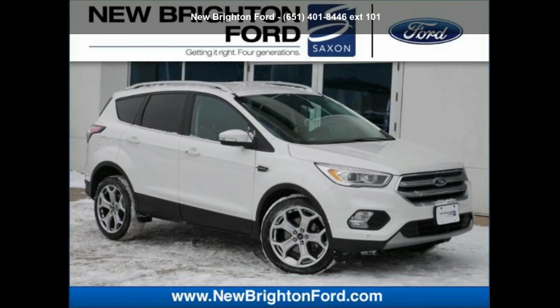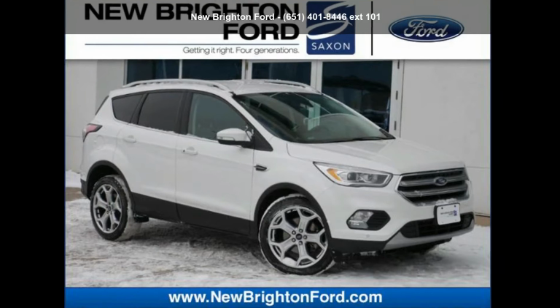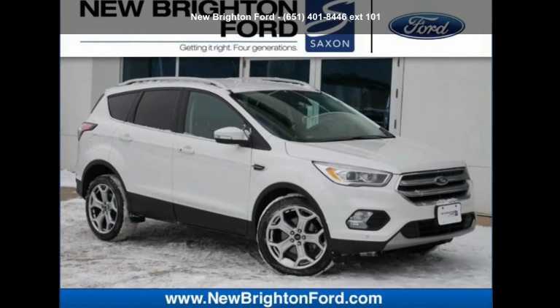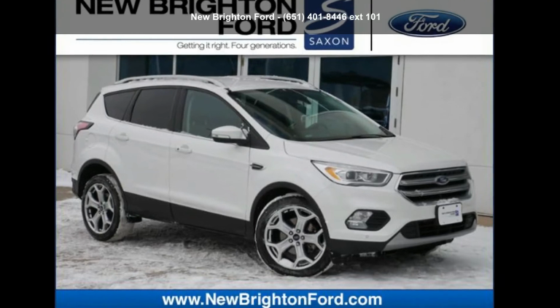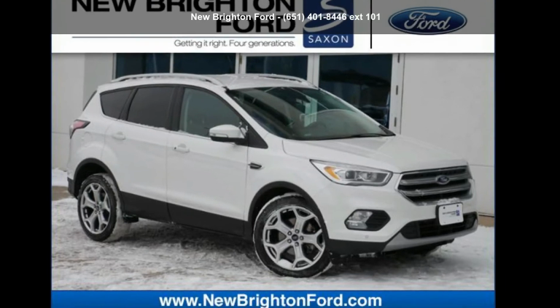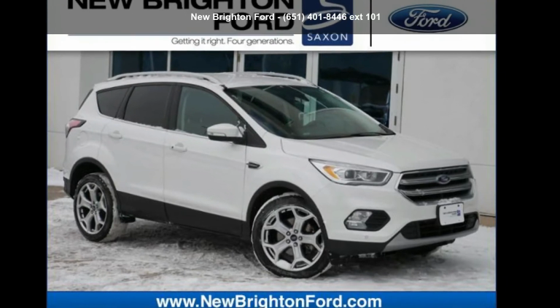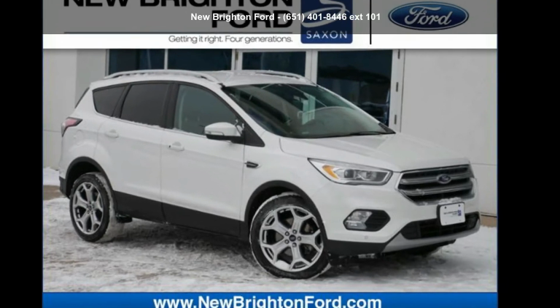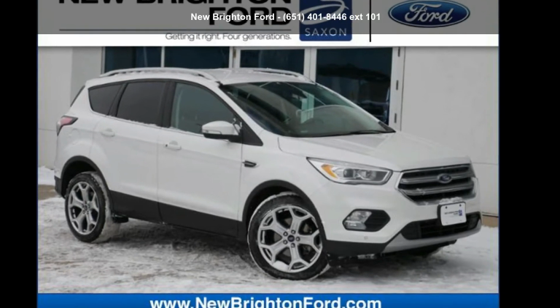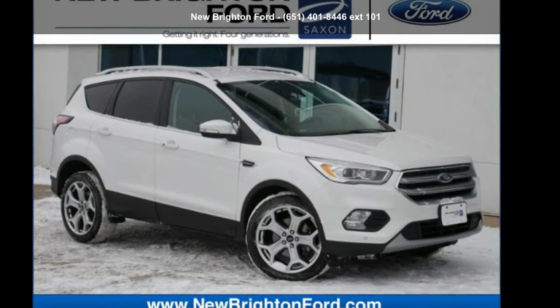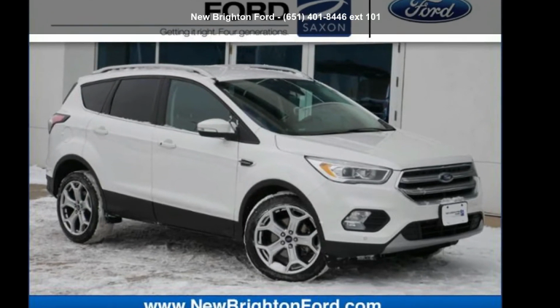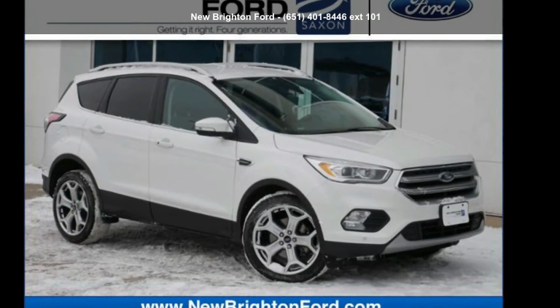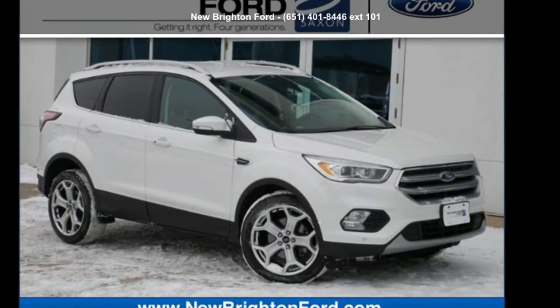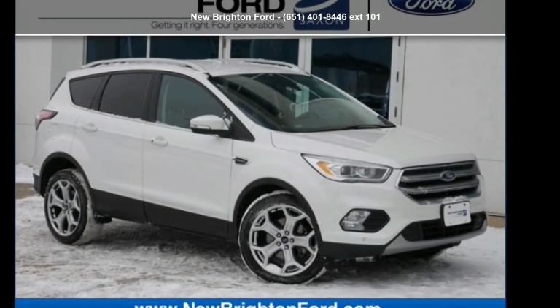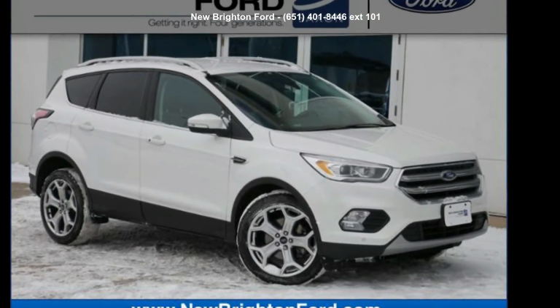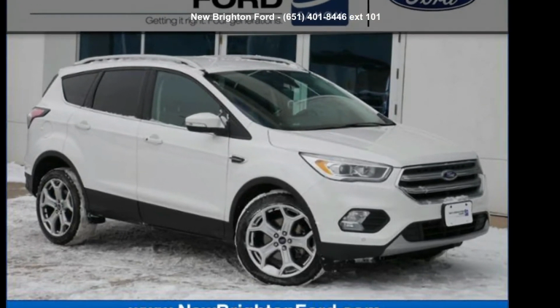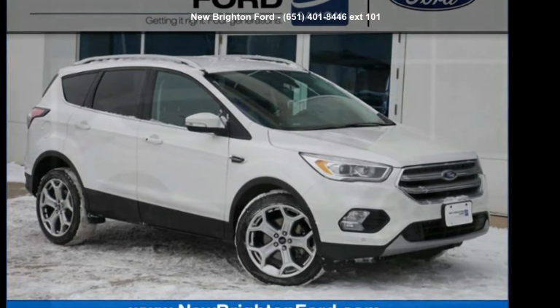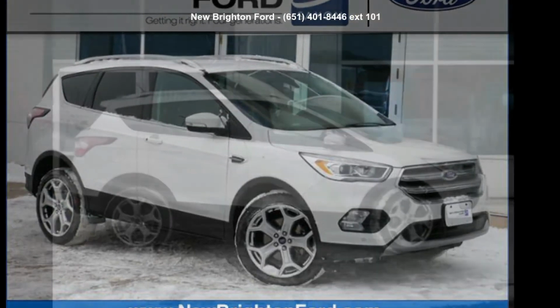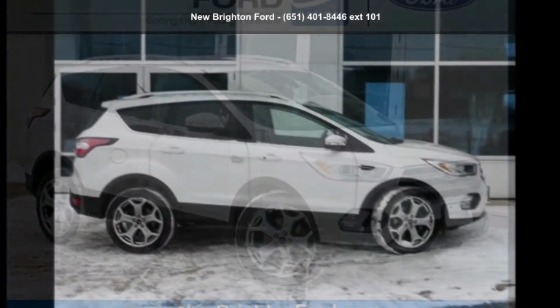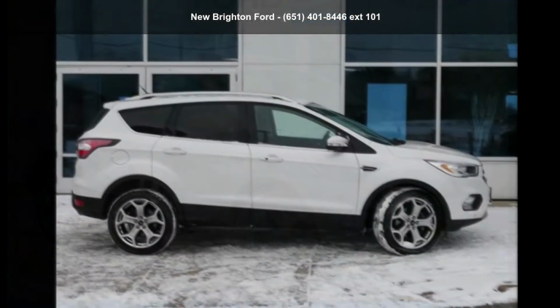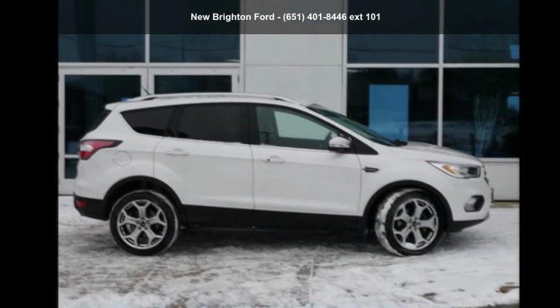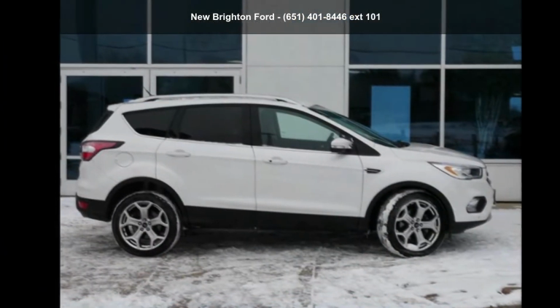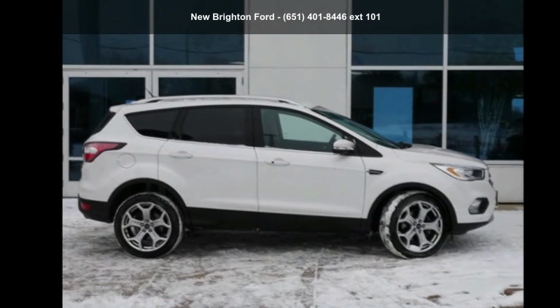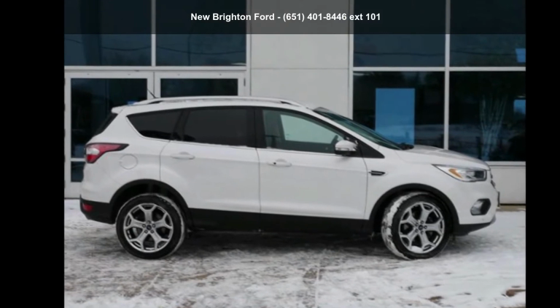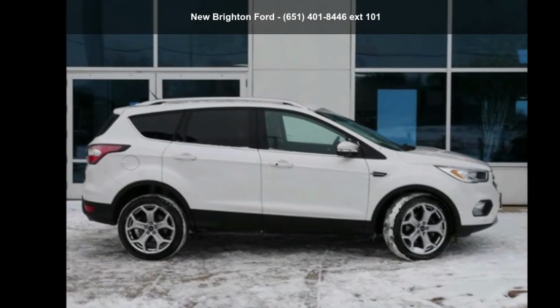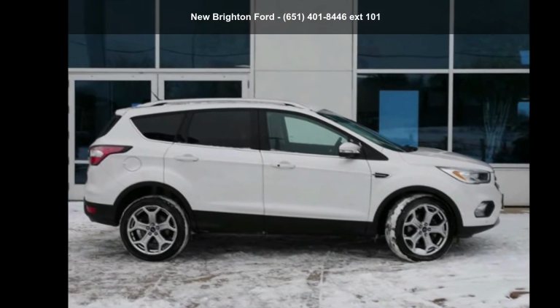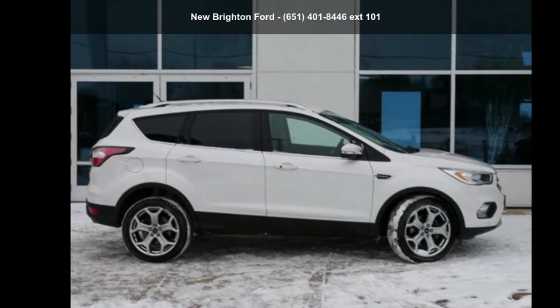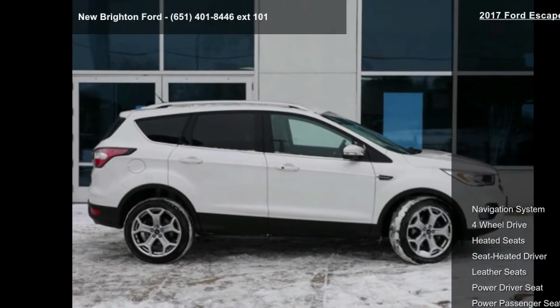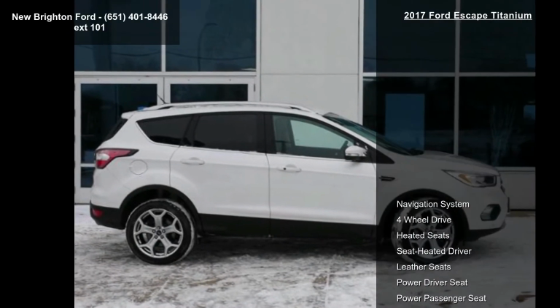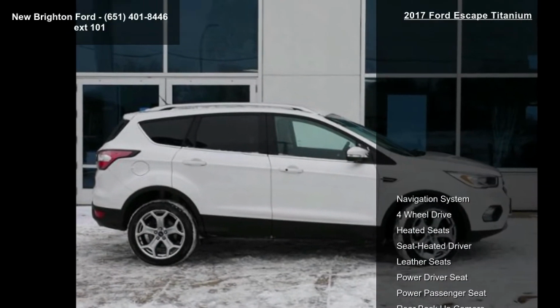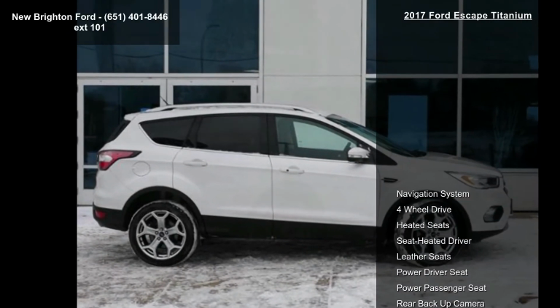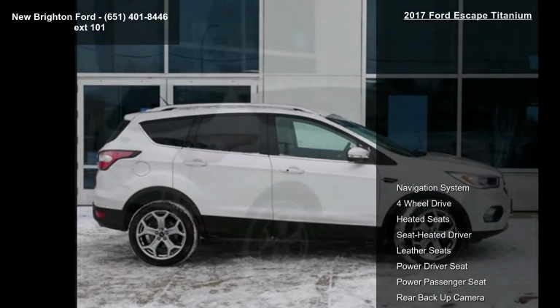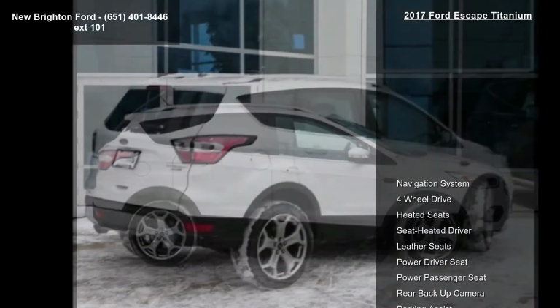Arrive in style with this Ford 2017 Escape Titanium. If you are looking for an automobile with great features, look no further.